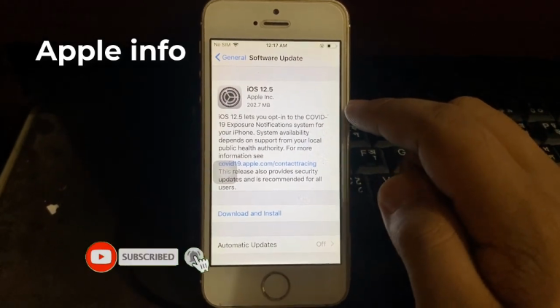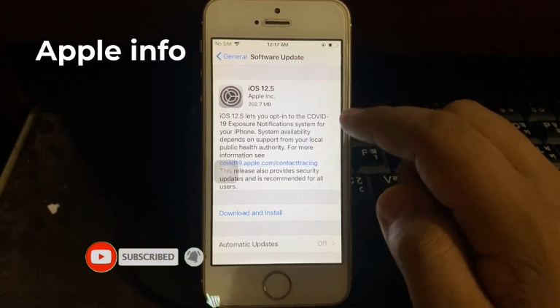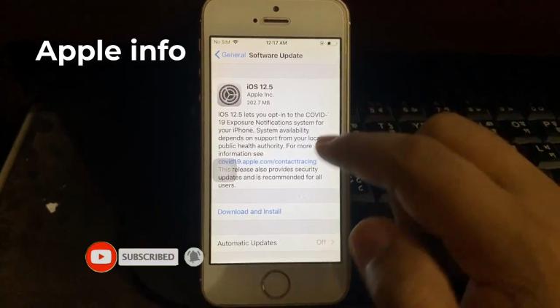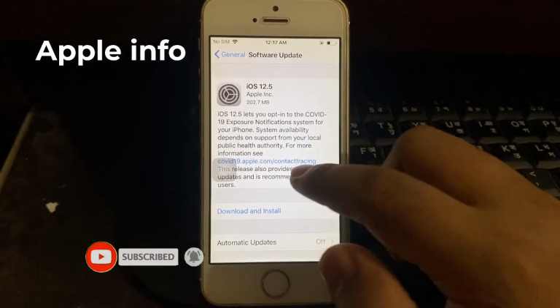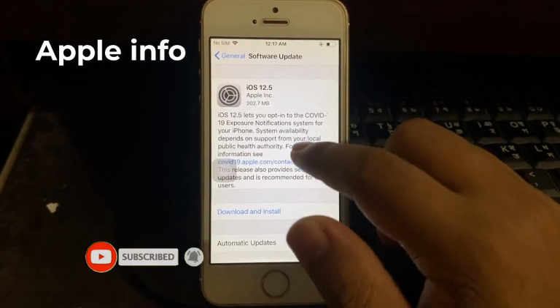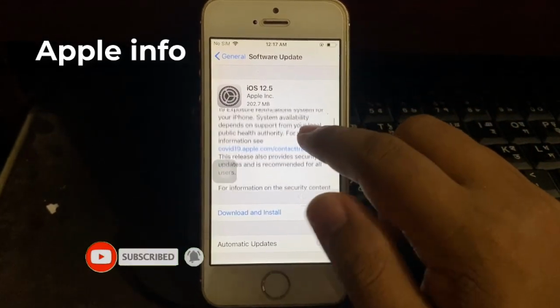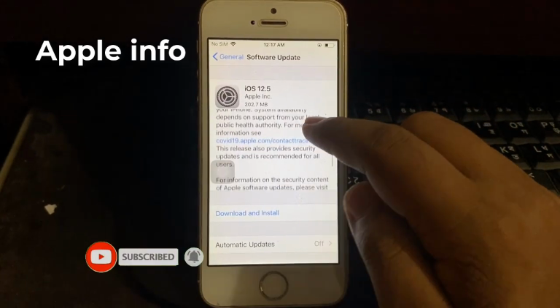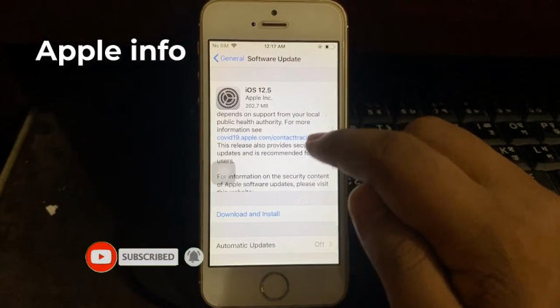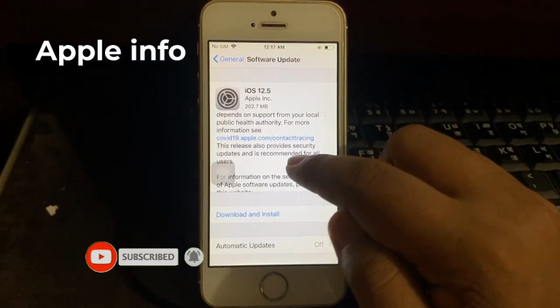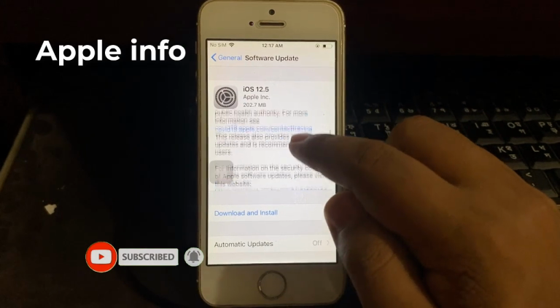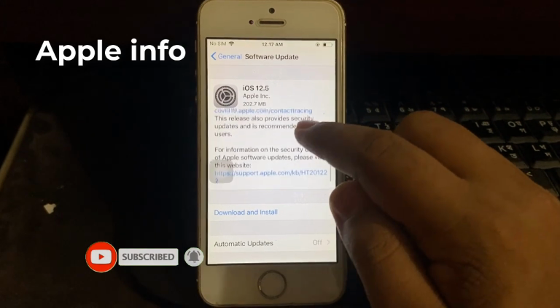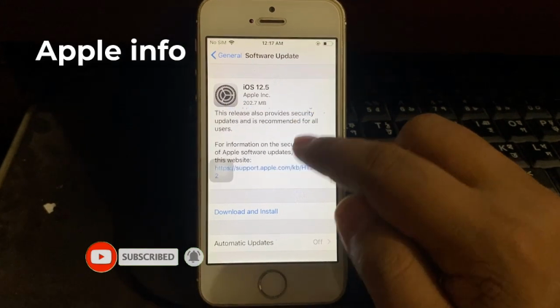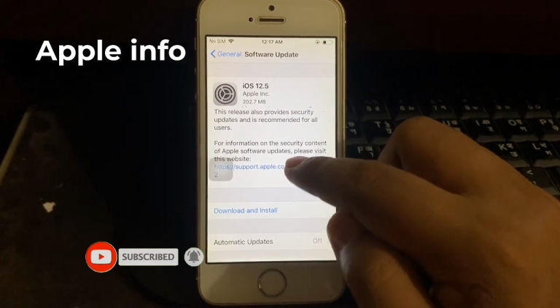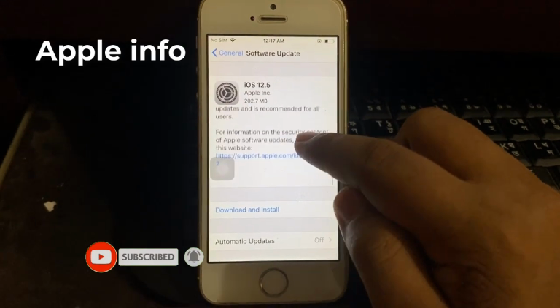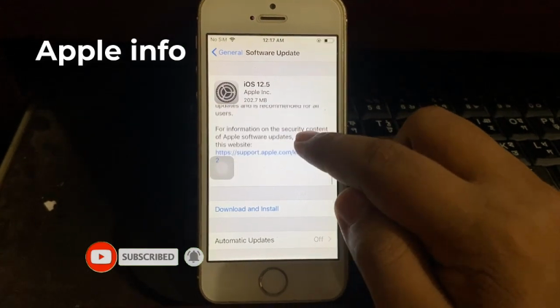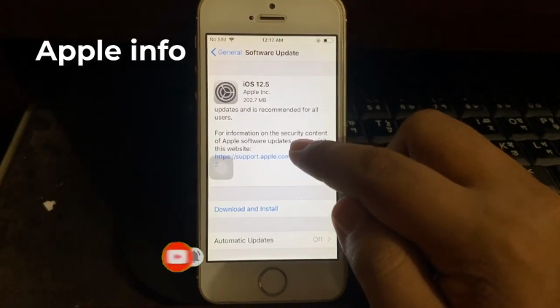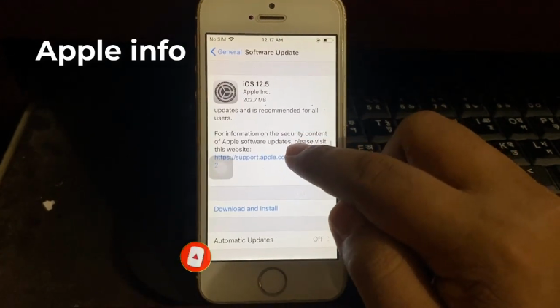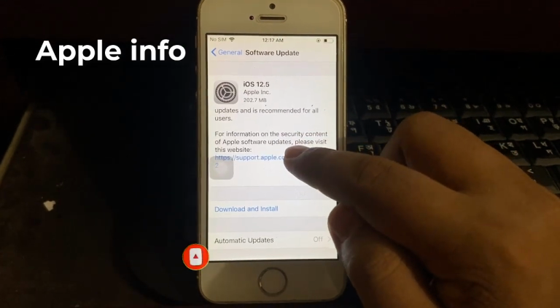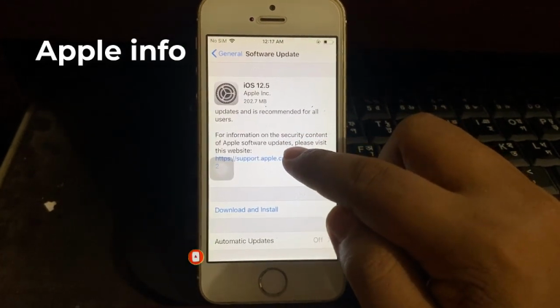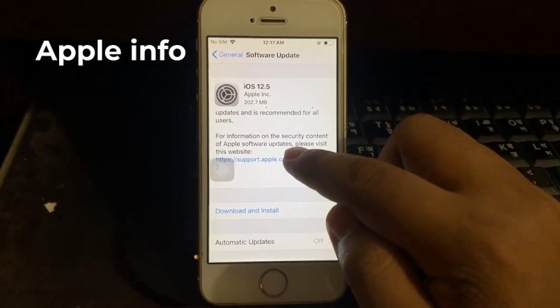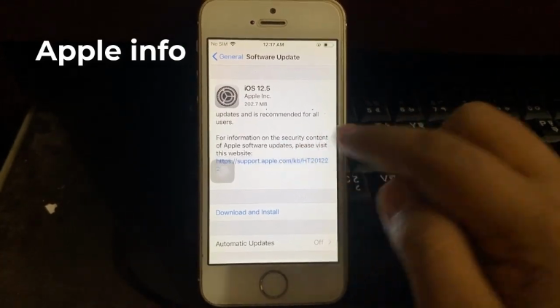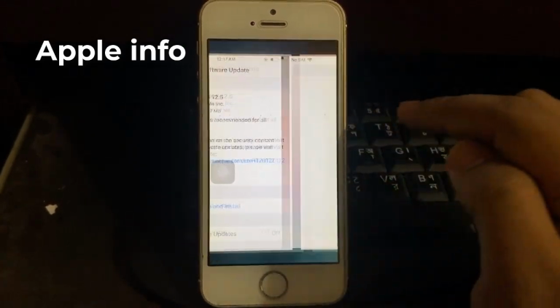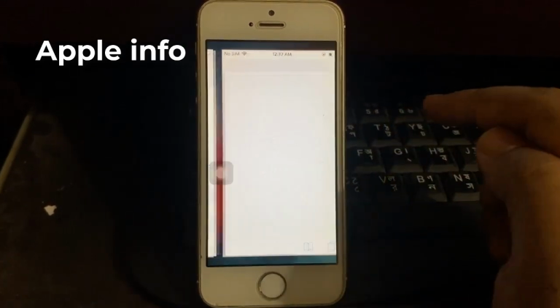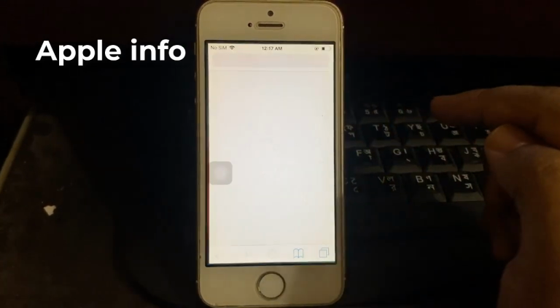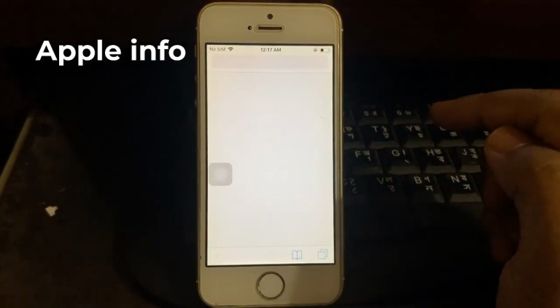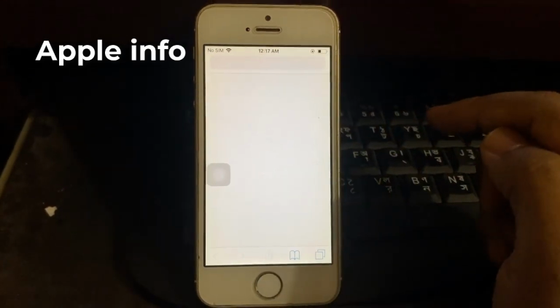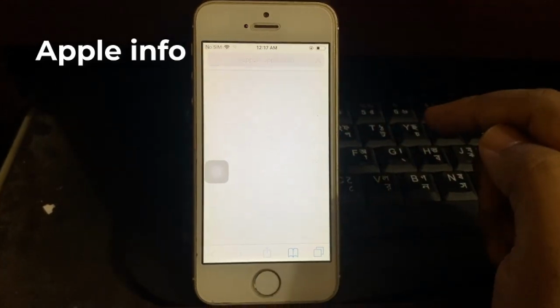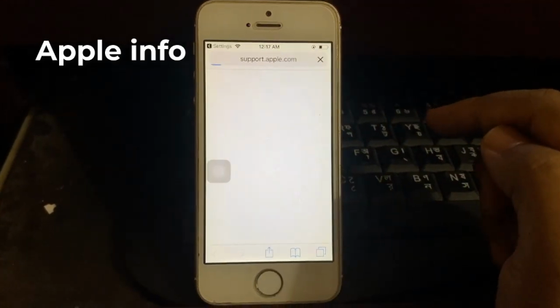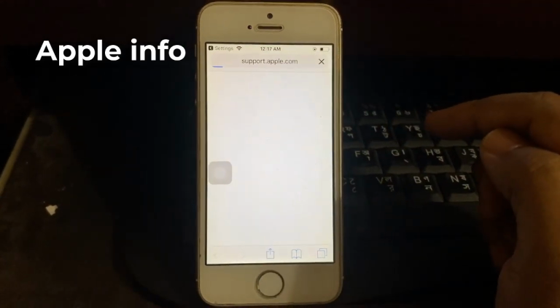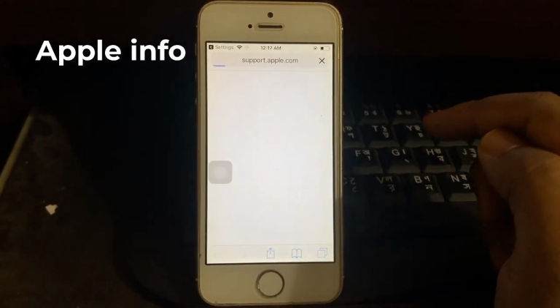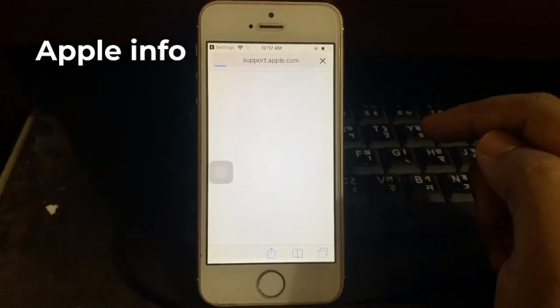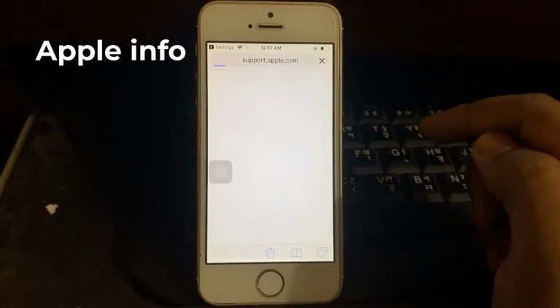So now download and install. Now enjoy the iOS 12.5 update.